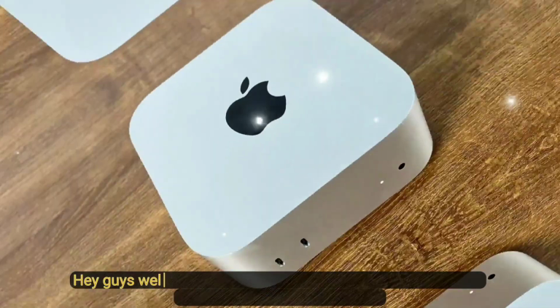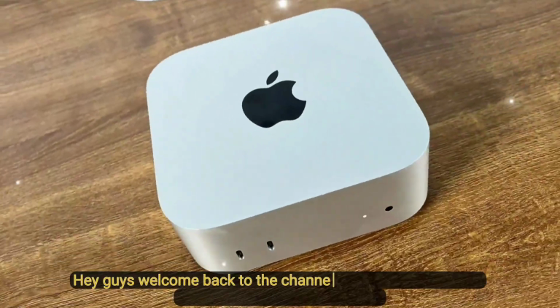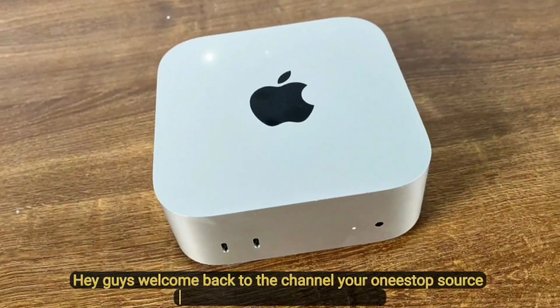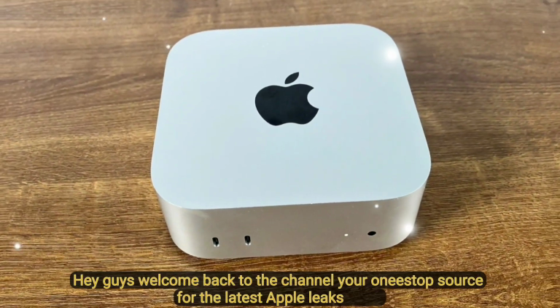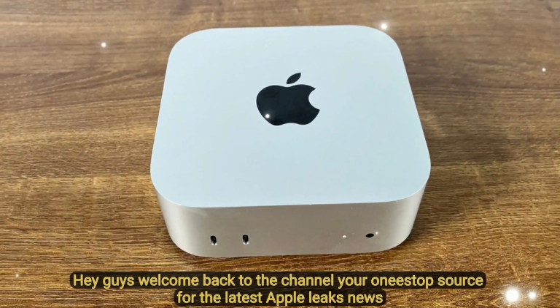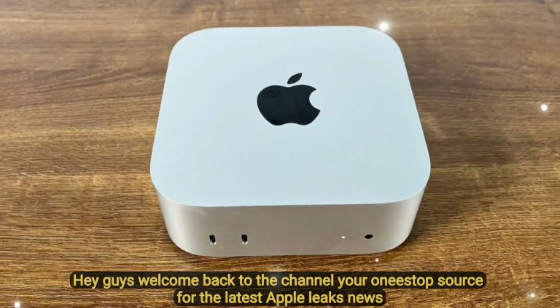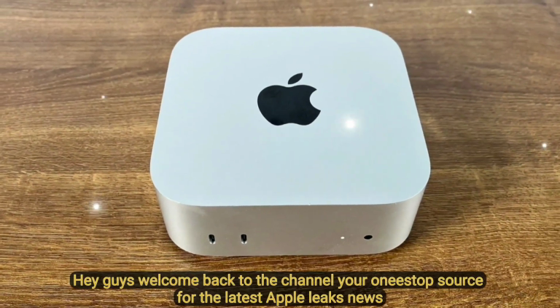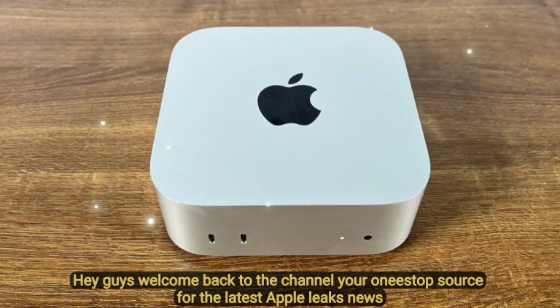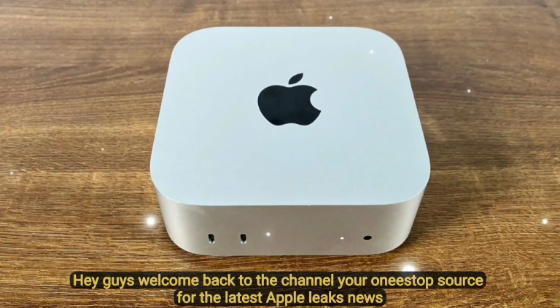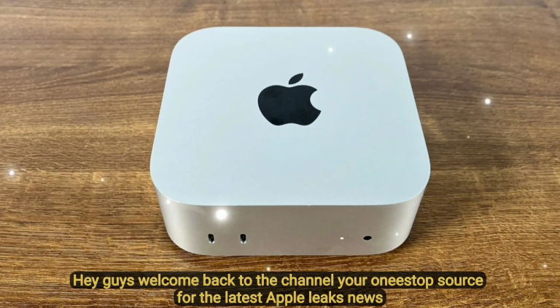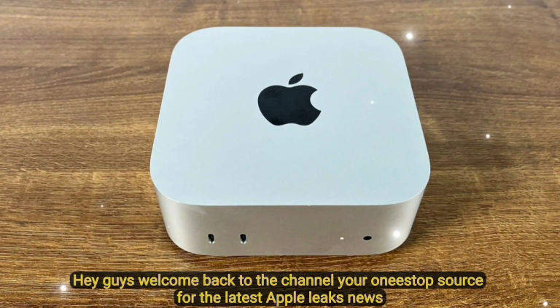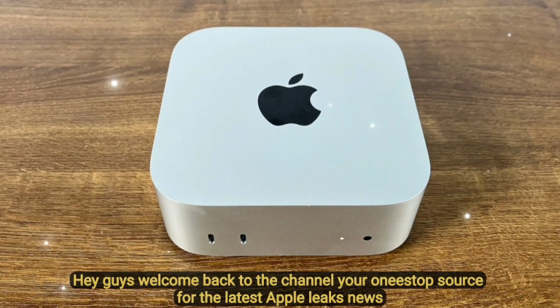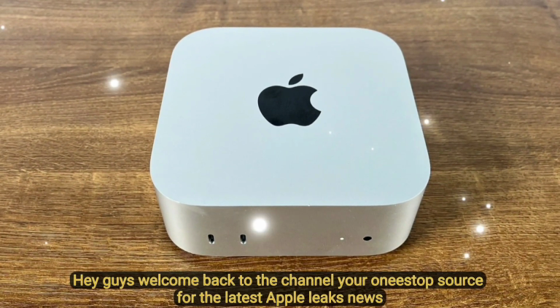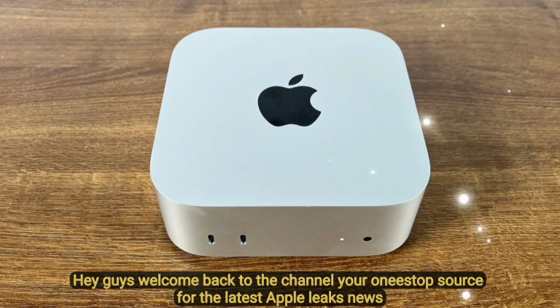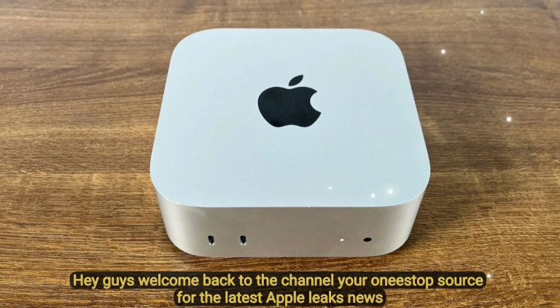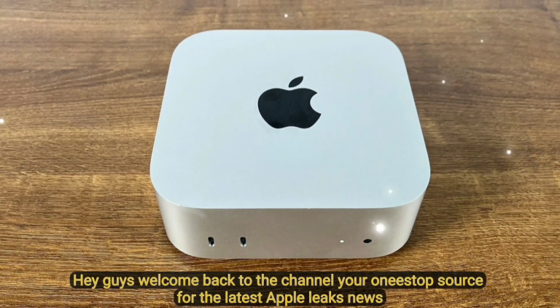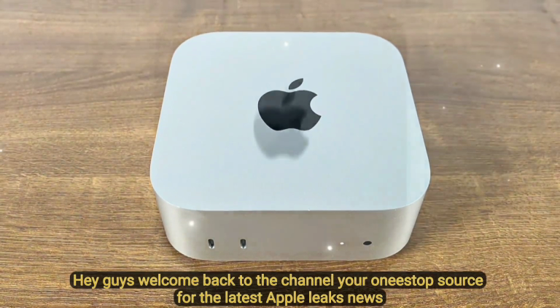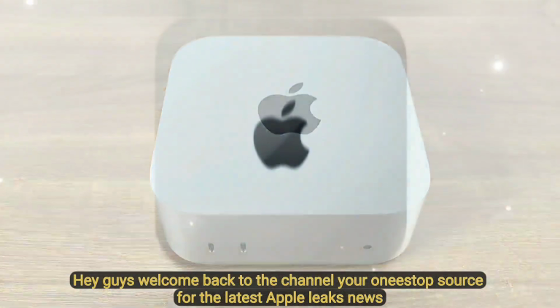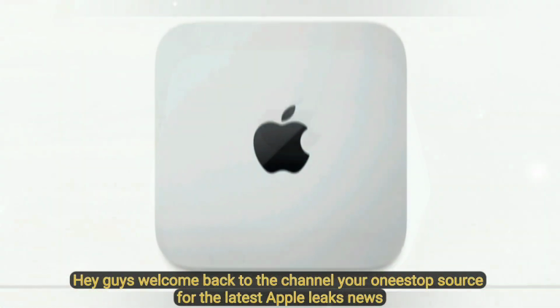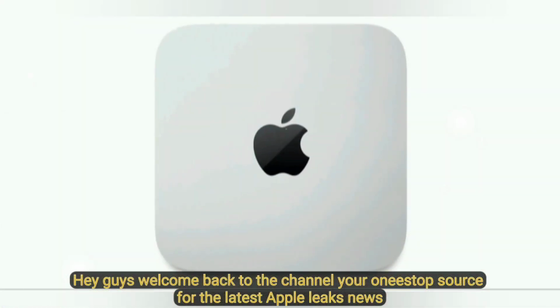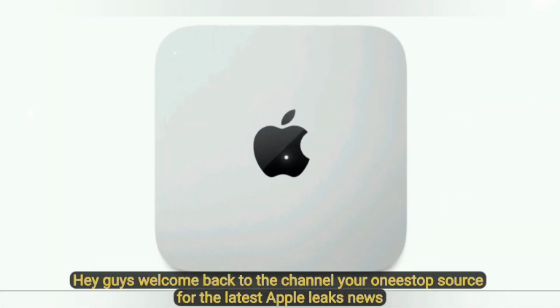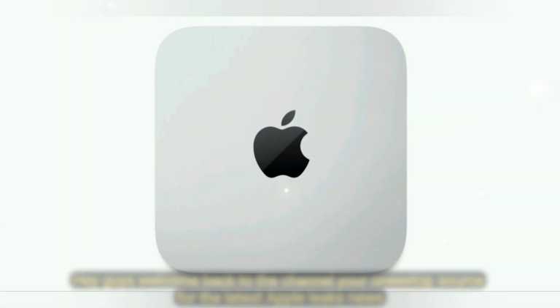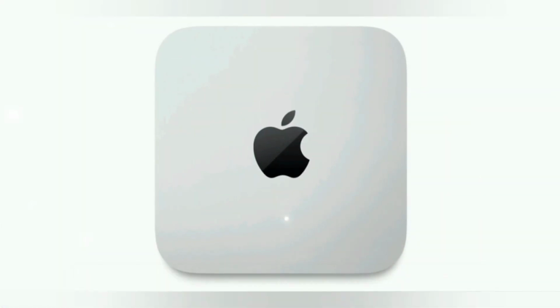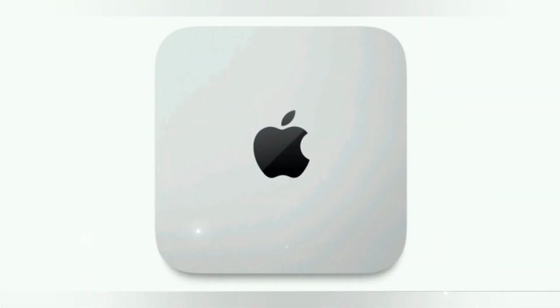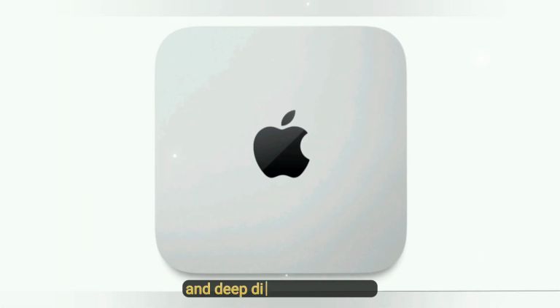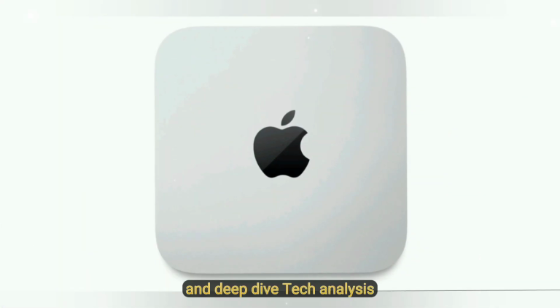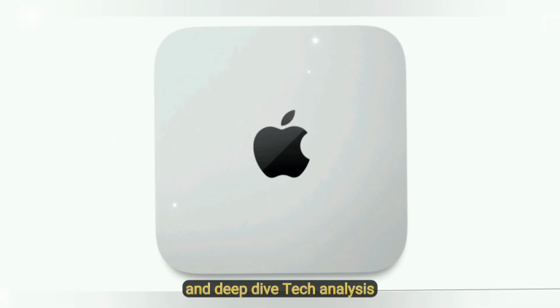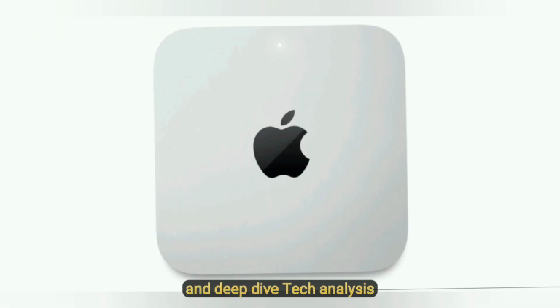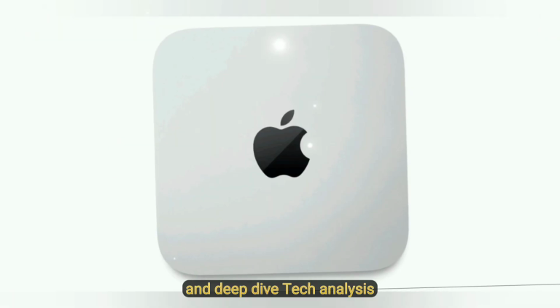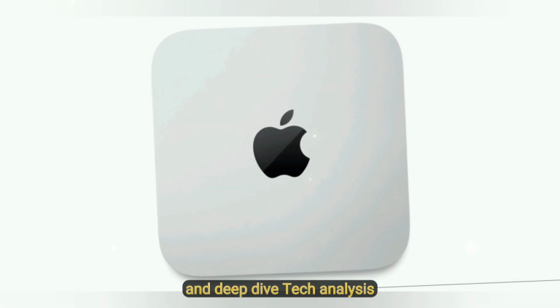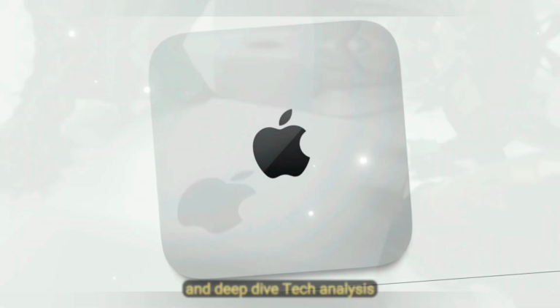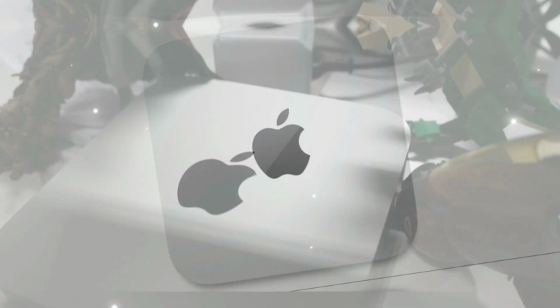Hey guys, welcome back to the channel, your one-stop source for the latest Apple leaks, news, and deep-dive tech analysis.